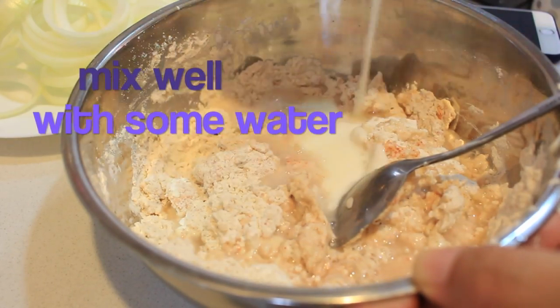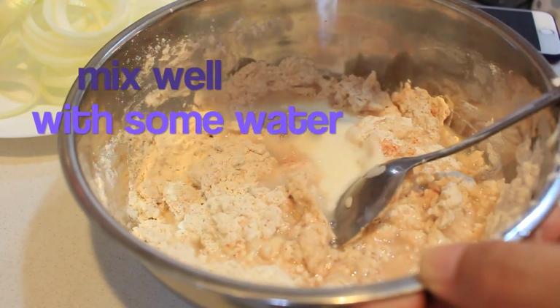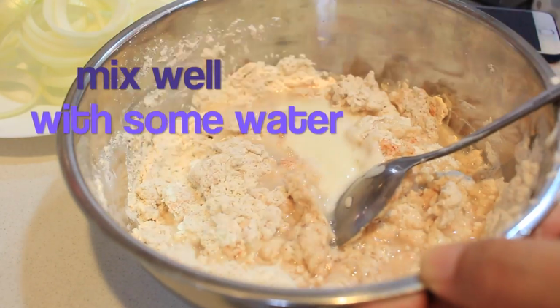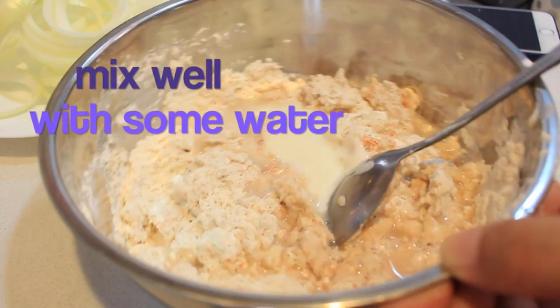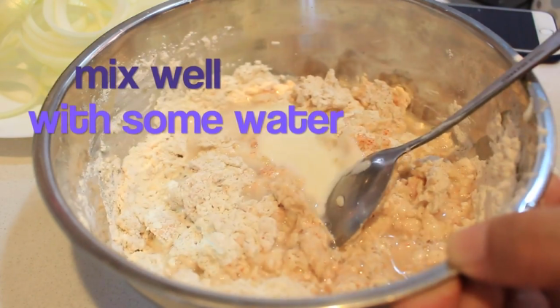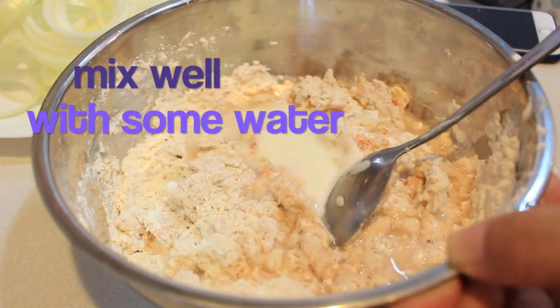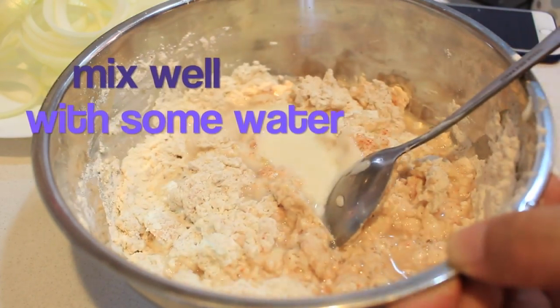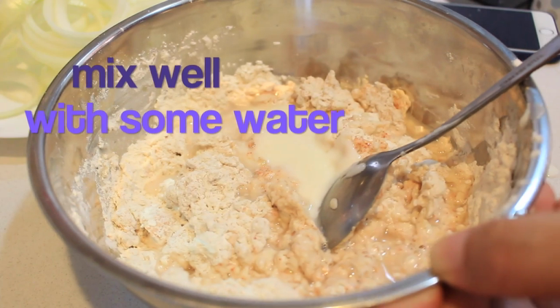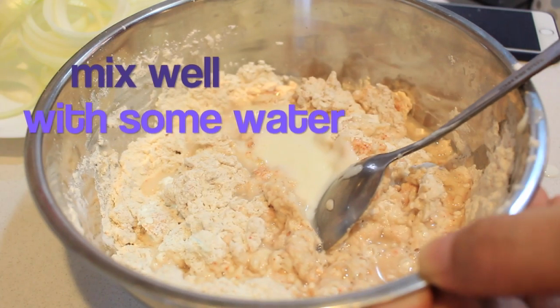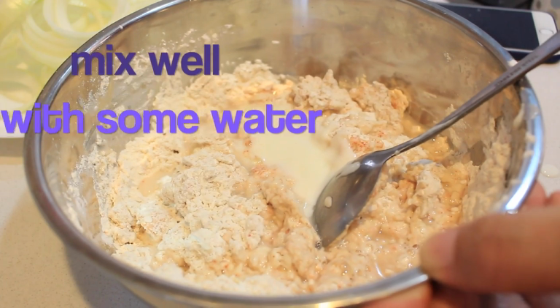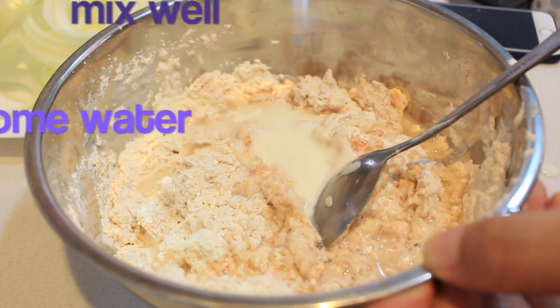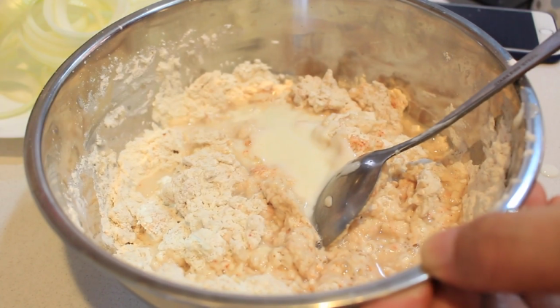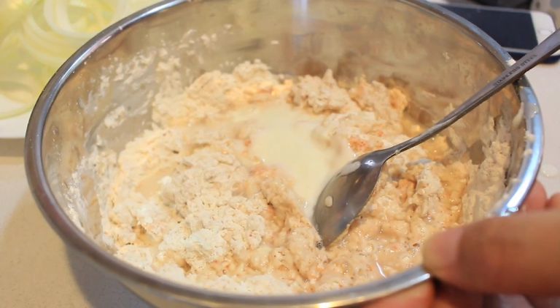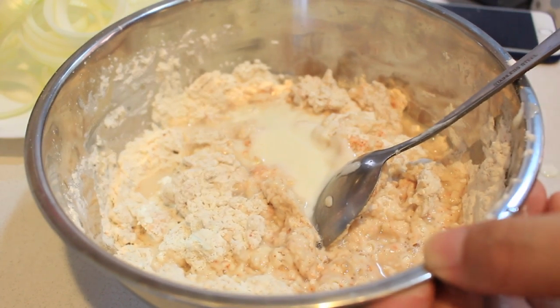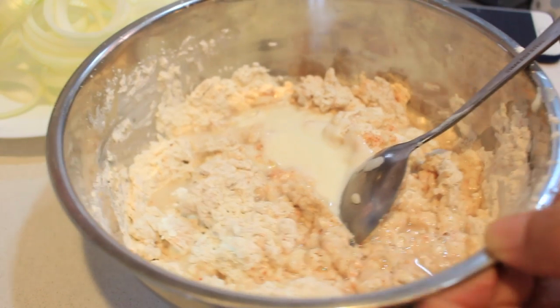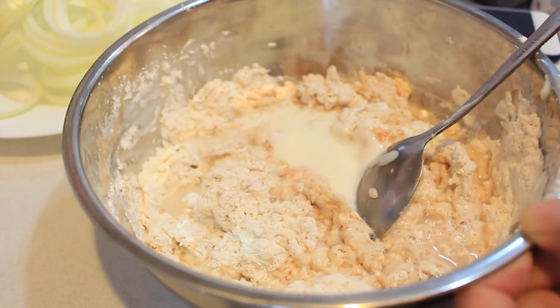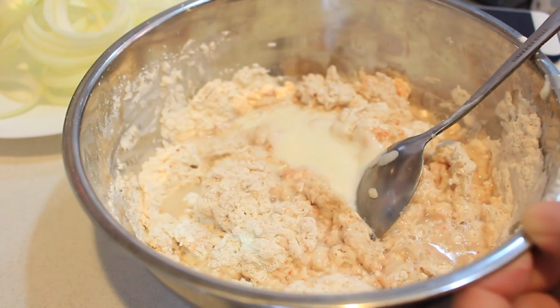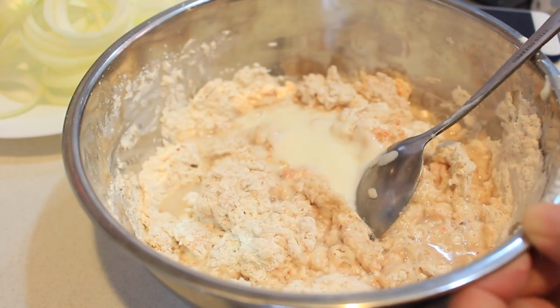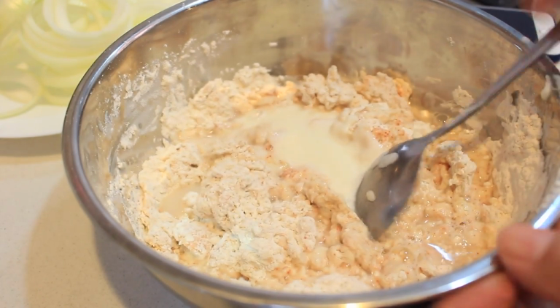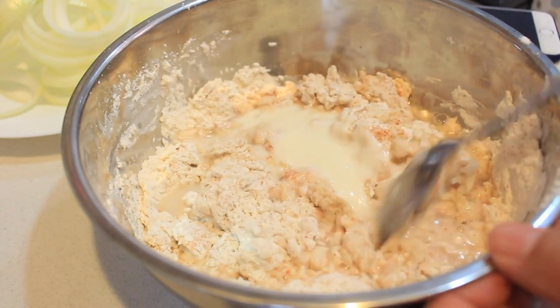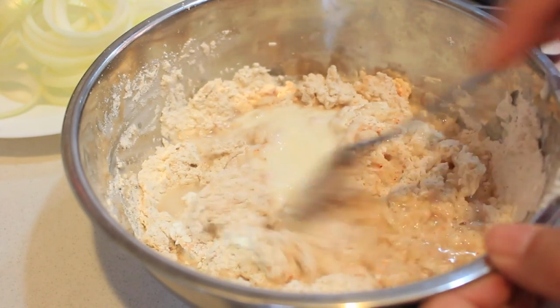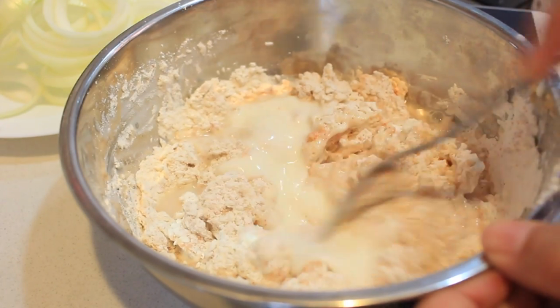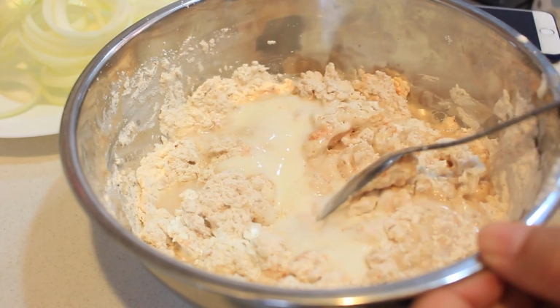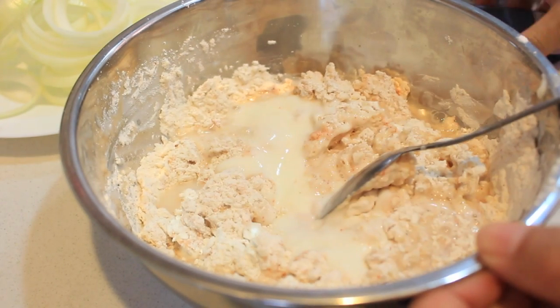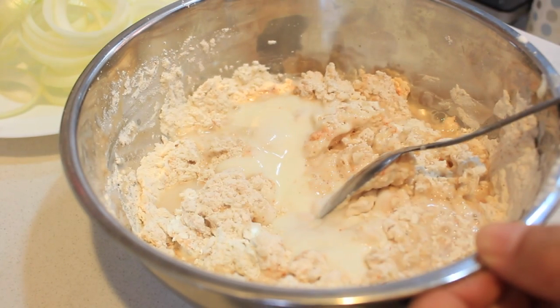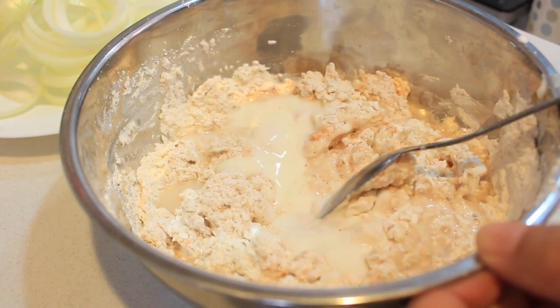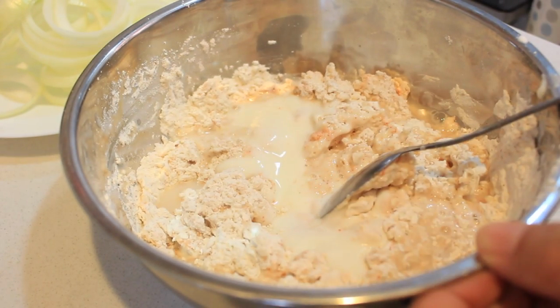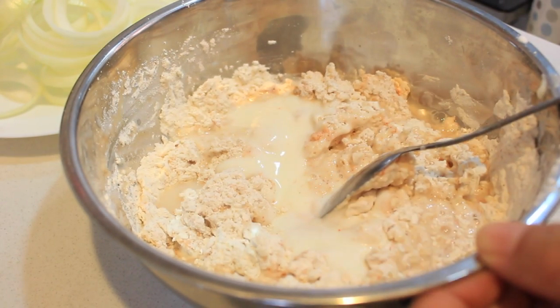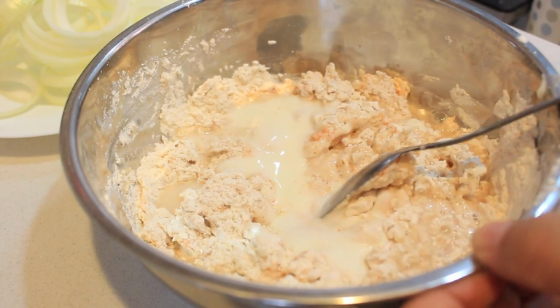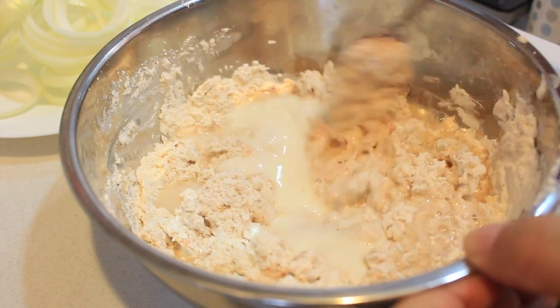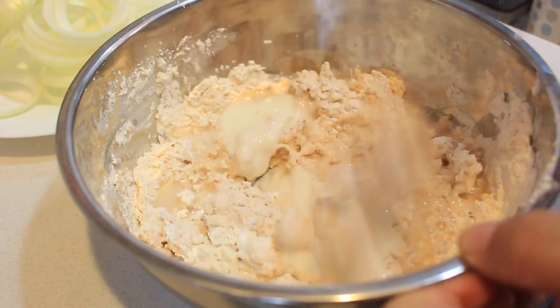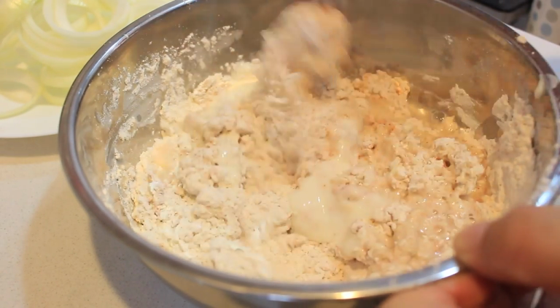You'll also need half a cup of breadcrumbs and one cup of beaten yogurt. Now mix all the ingredients together until you get a nice and thick, whole consistency batter.